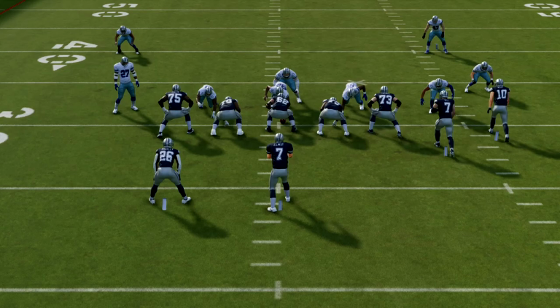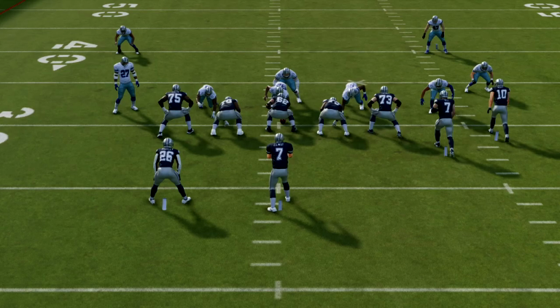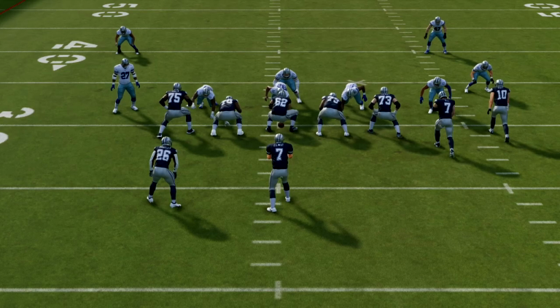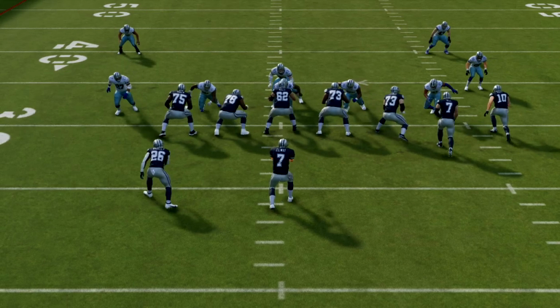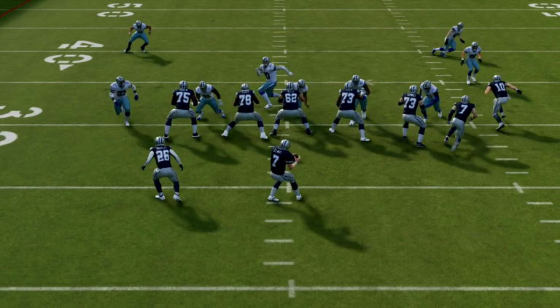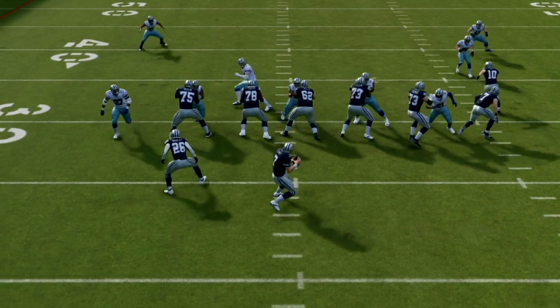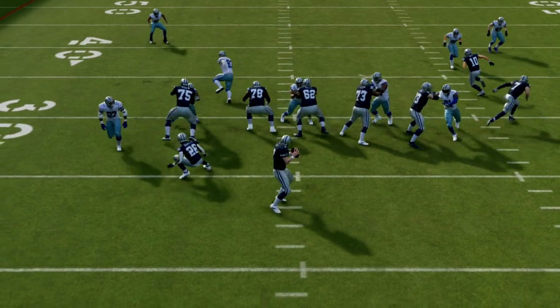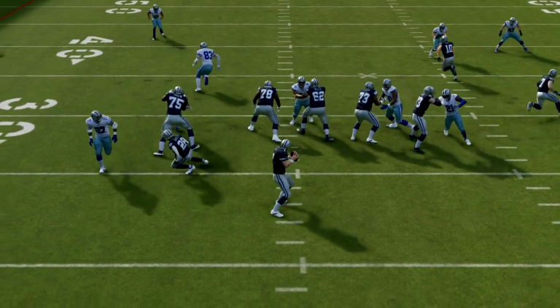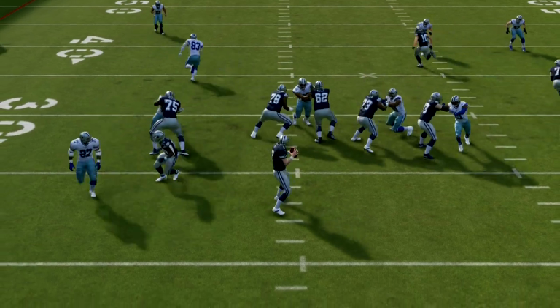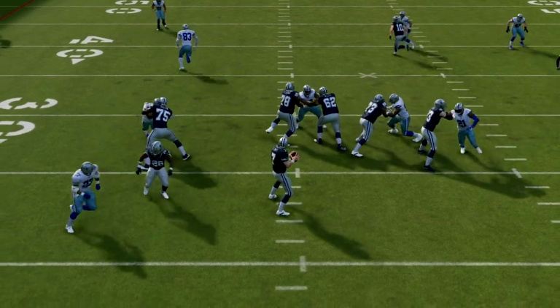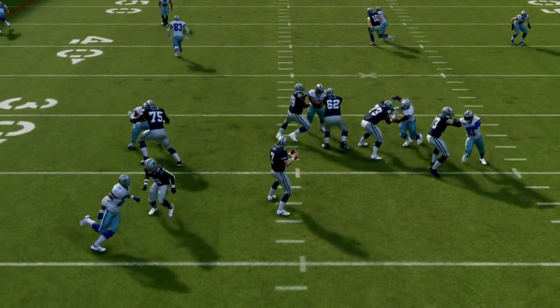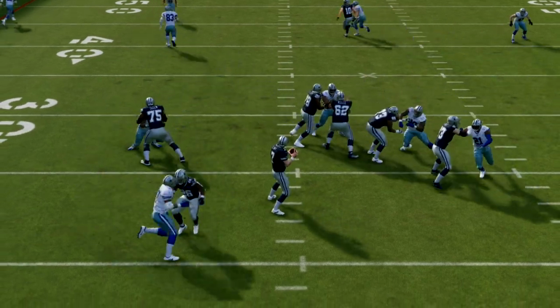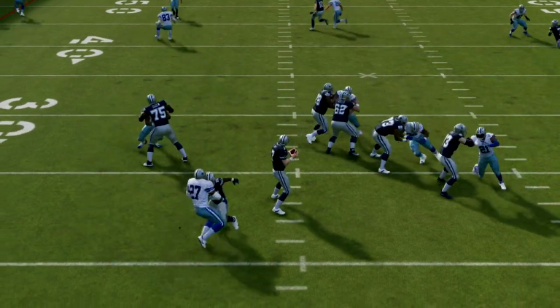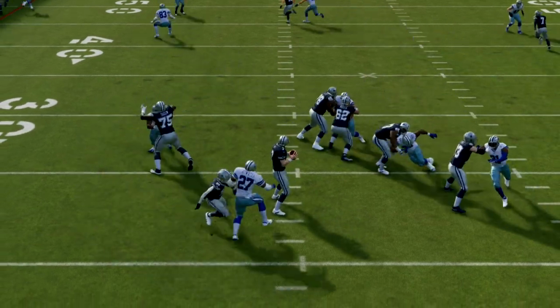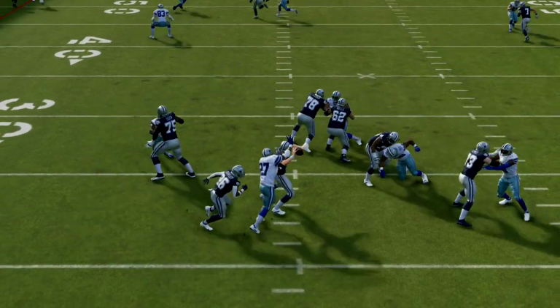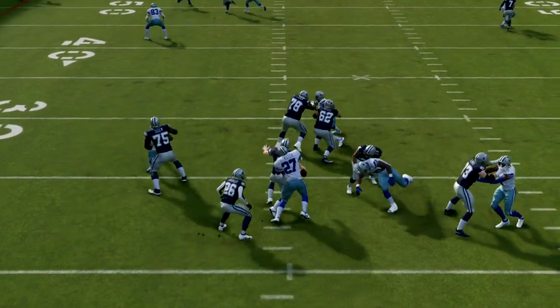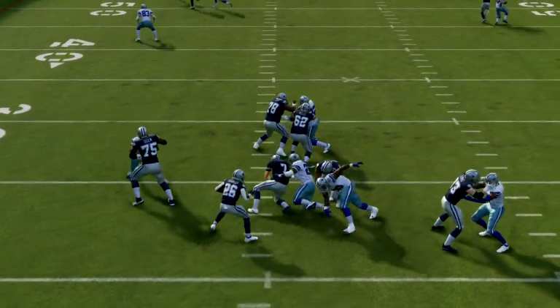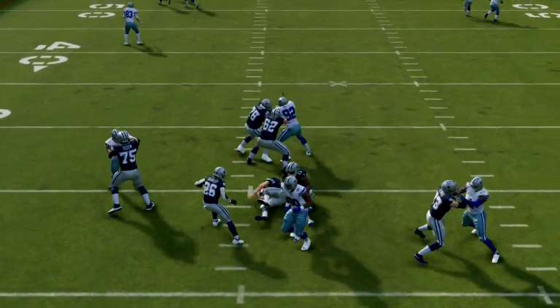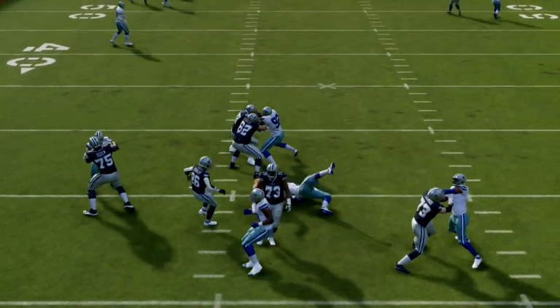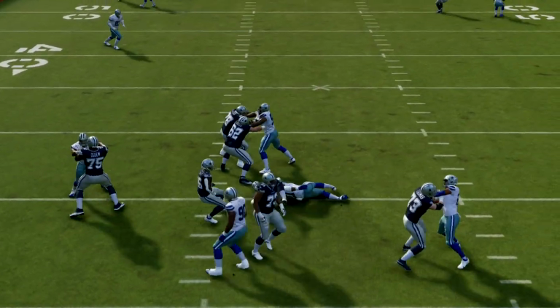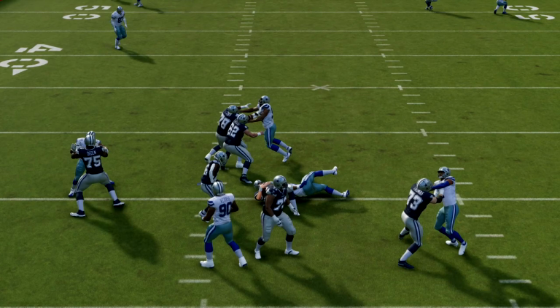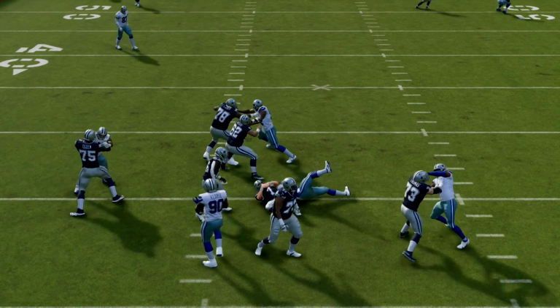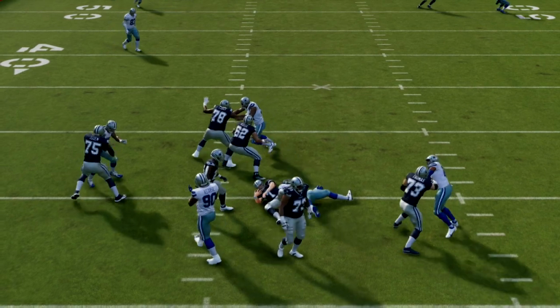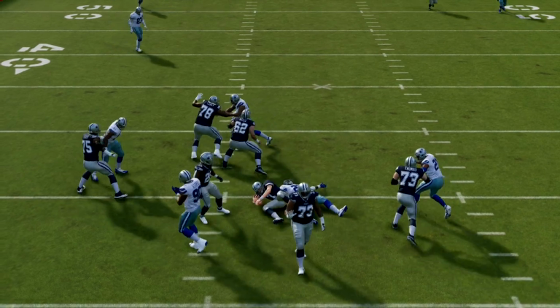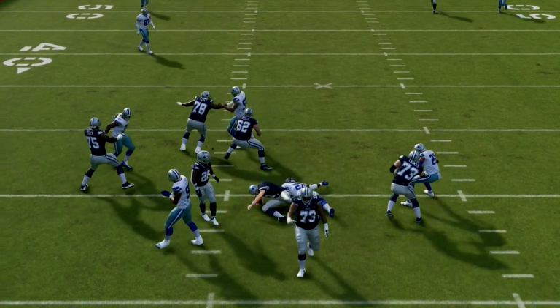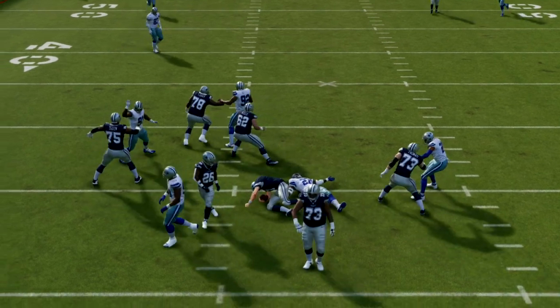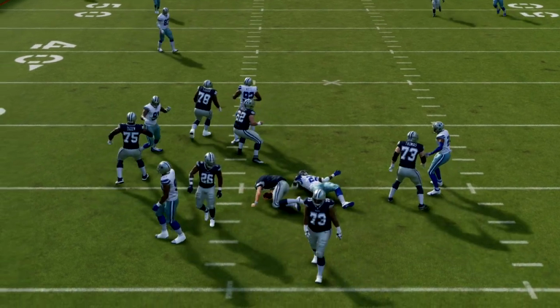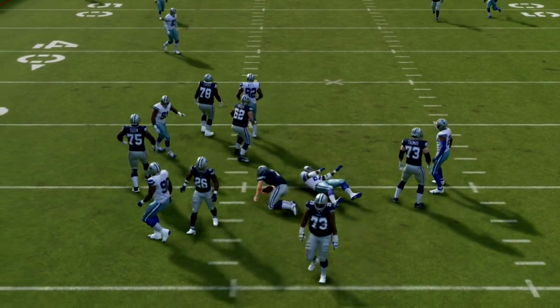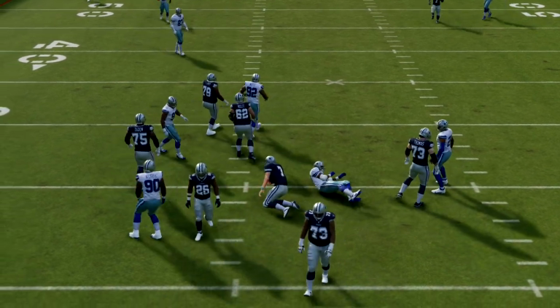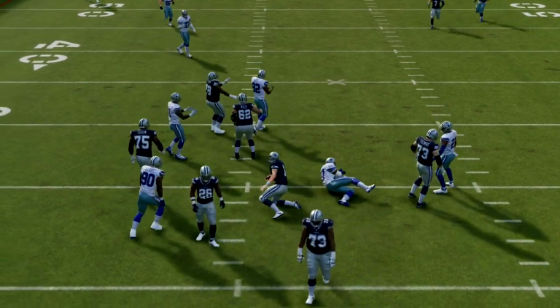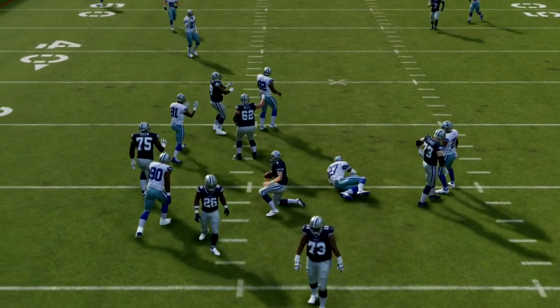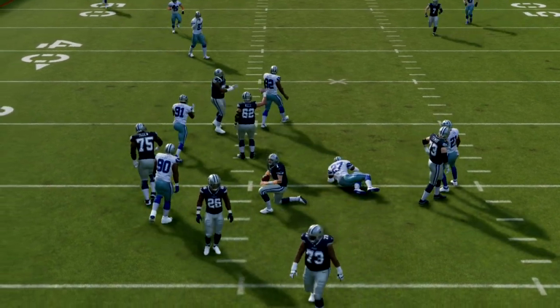In this video, I'm going to show you a blitz that comes in even if your opponent blocks their halfback to try to pick this defense up.